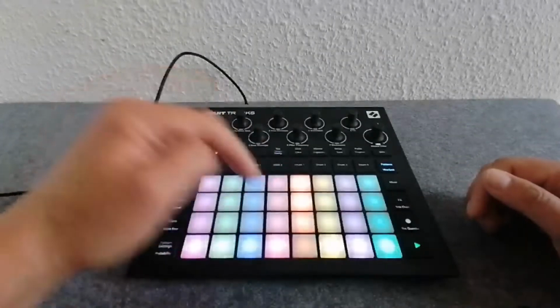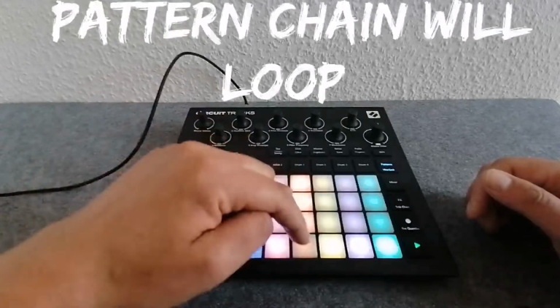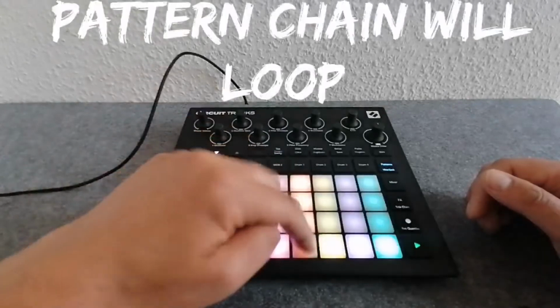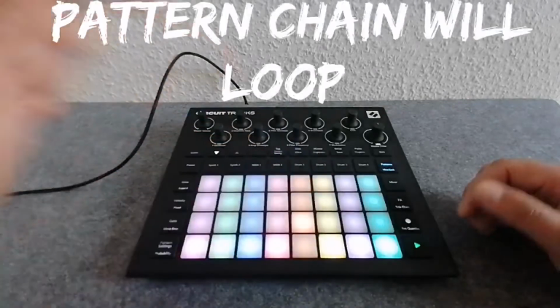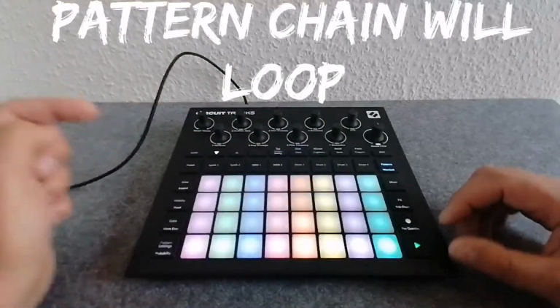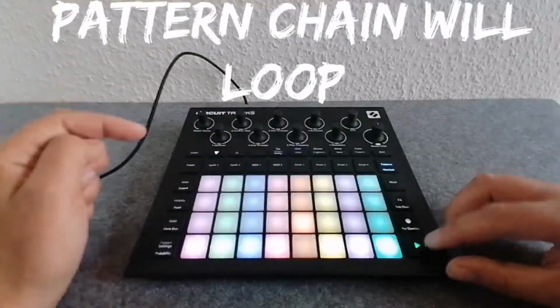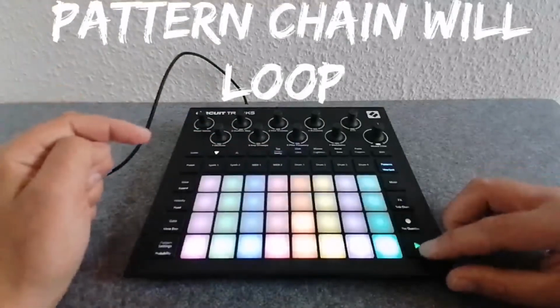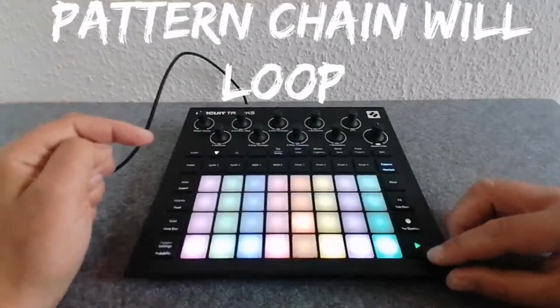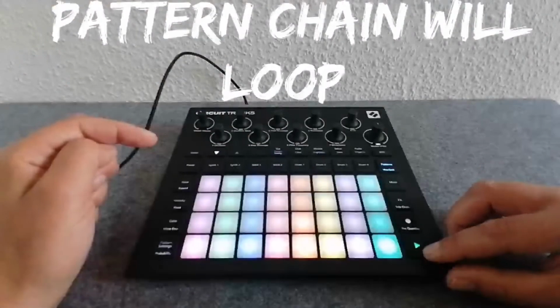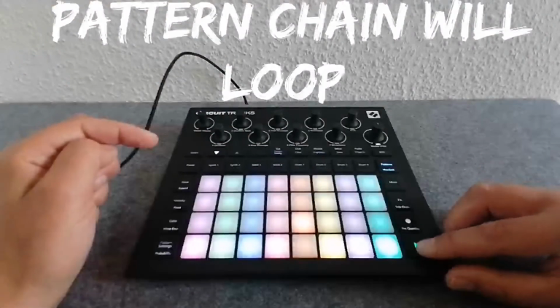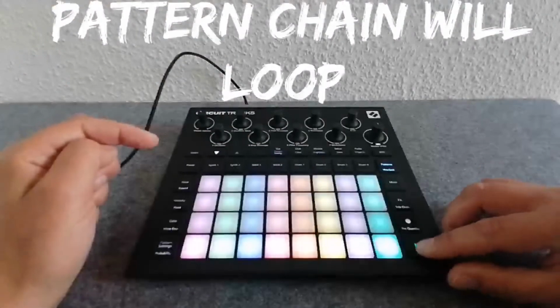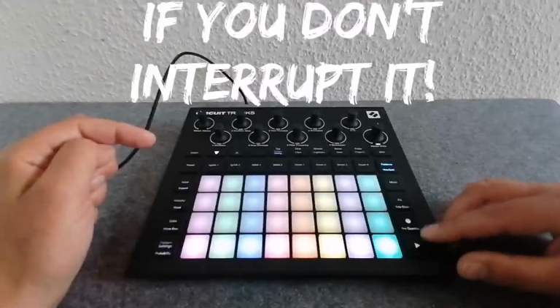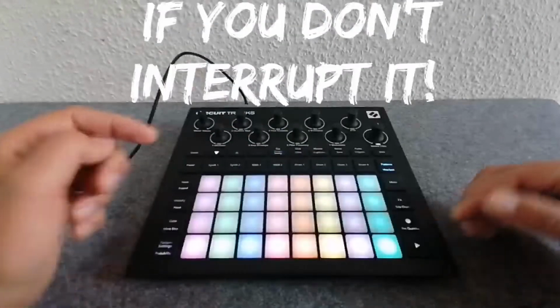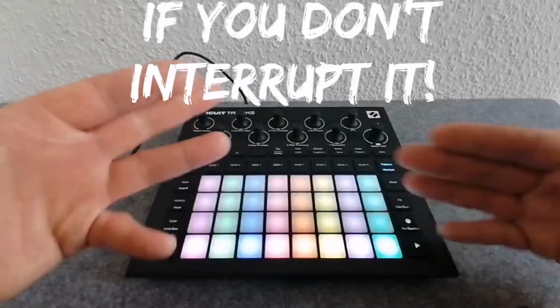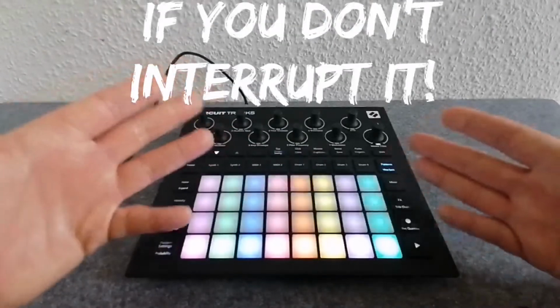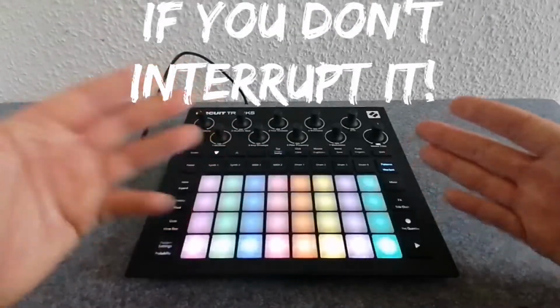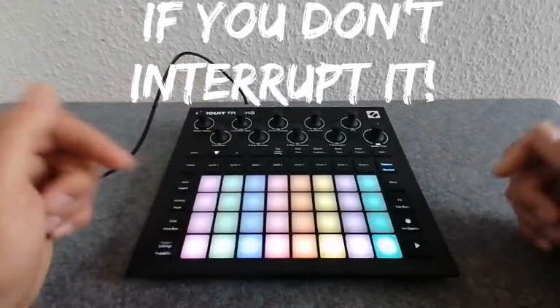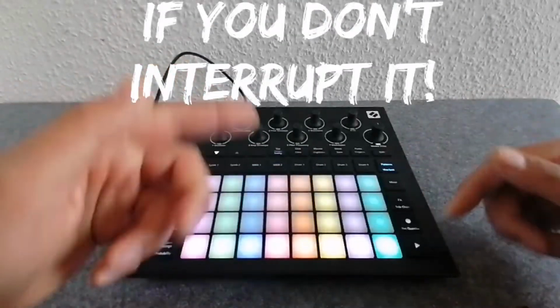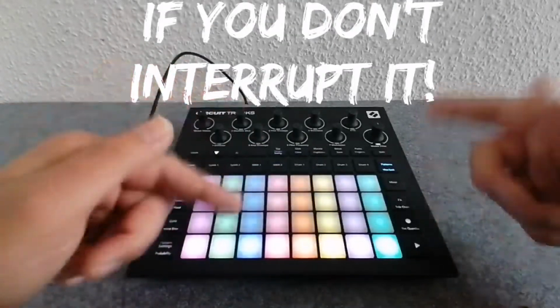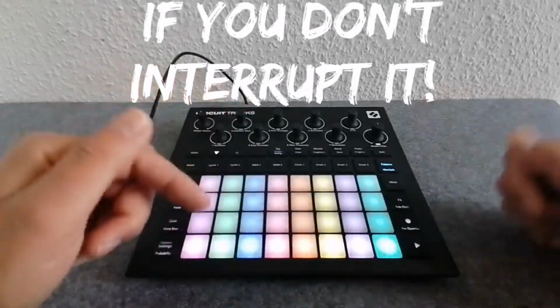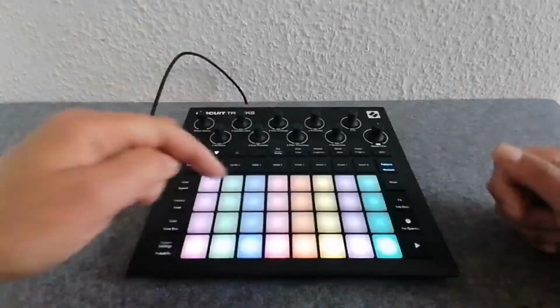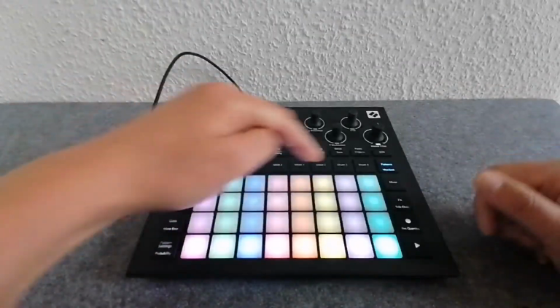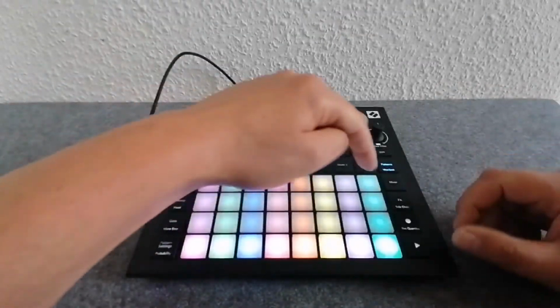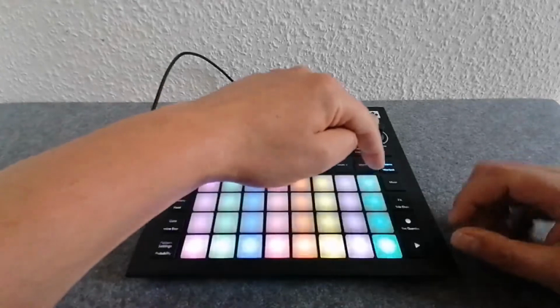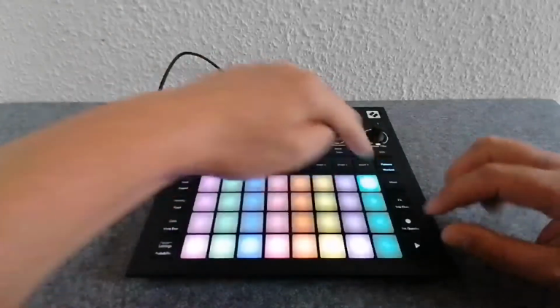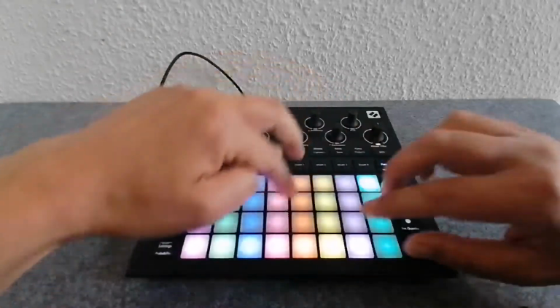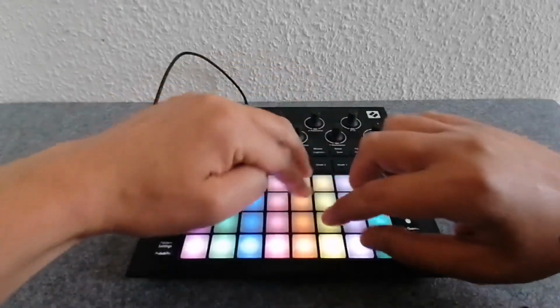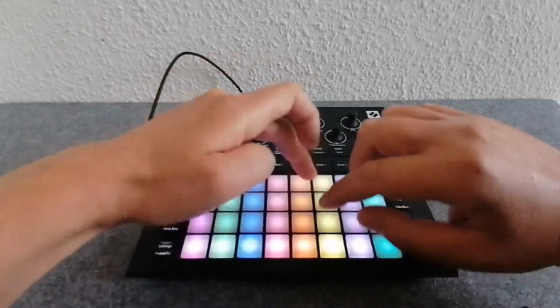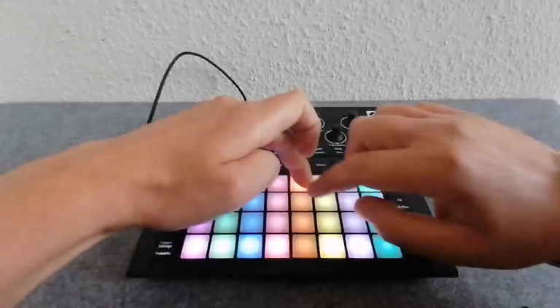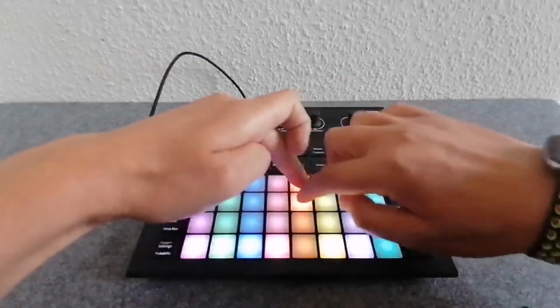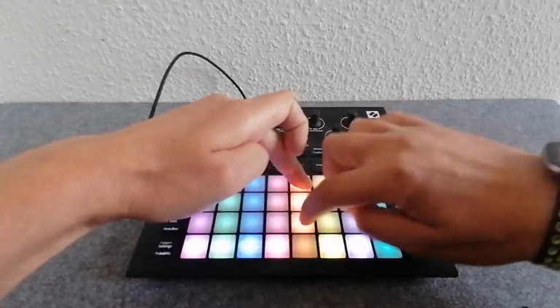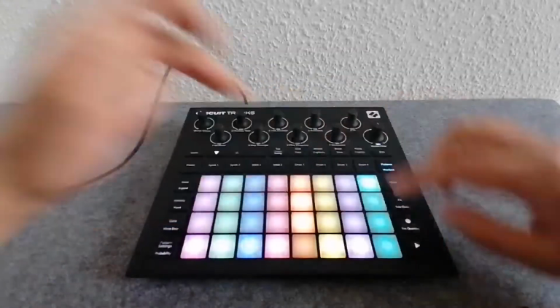The fourth pattern here is not chained — it's empty. So we are going to try it with some beats.